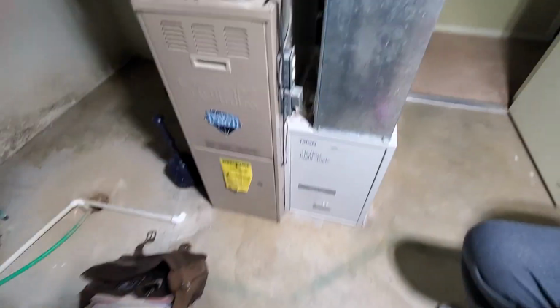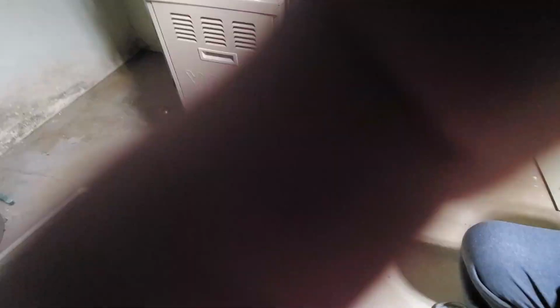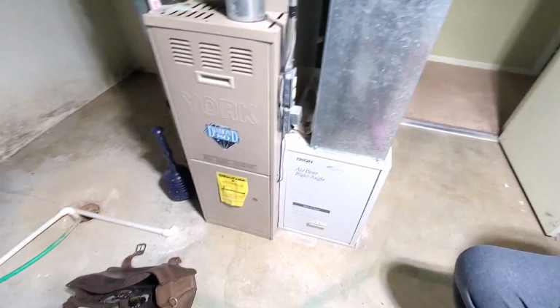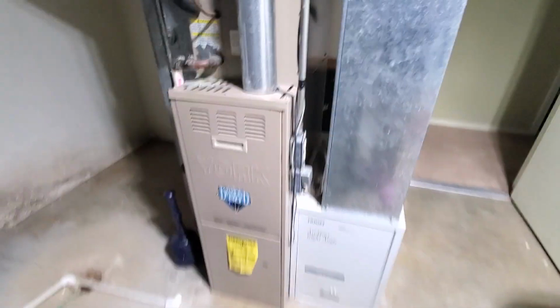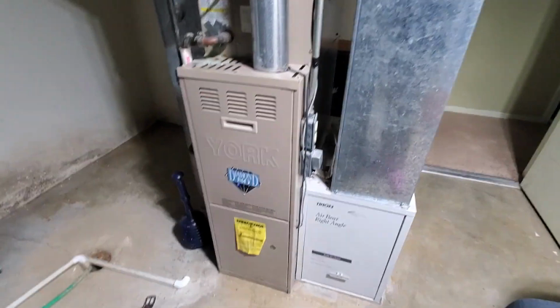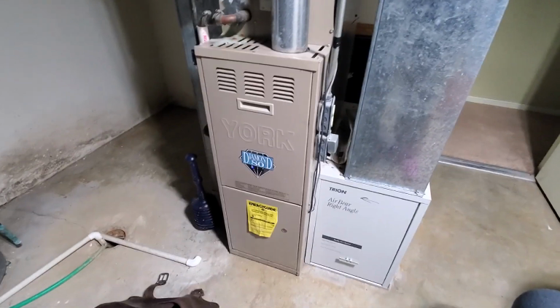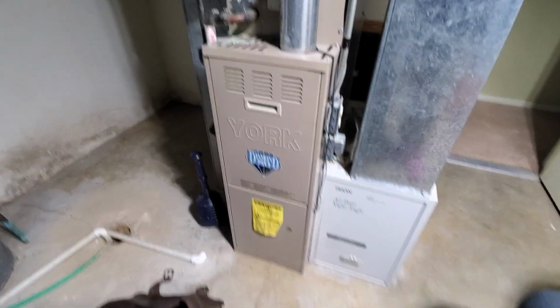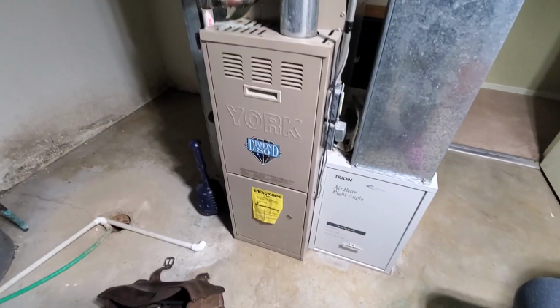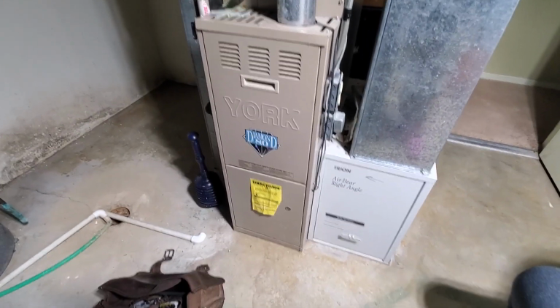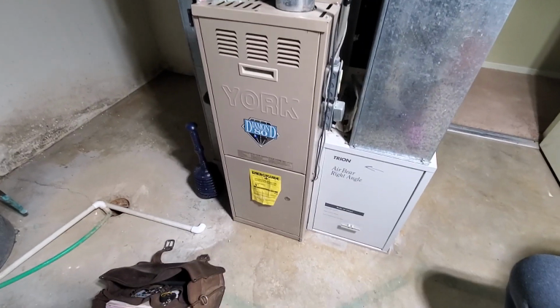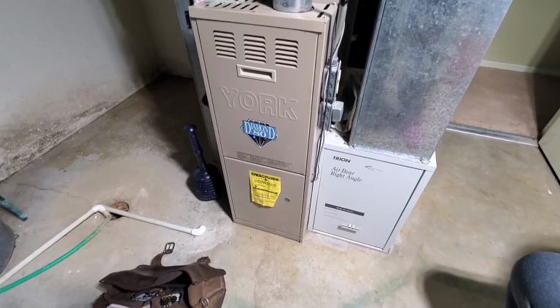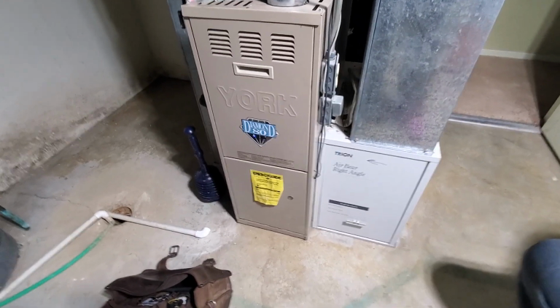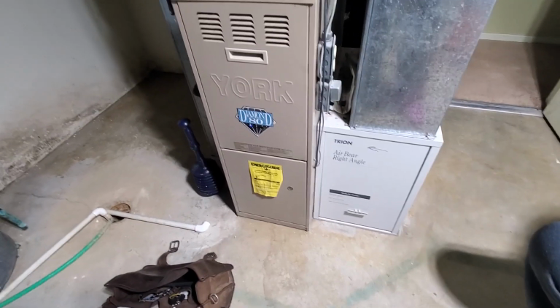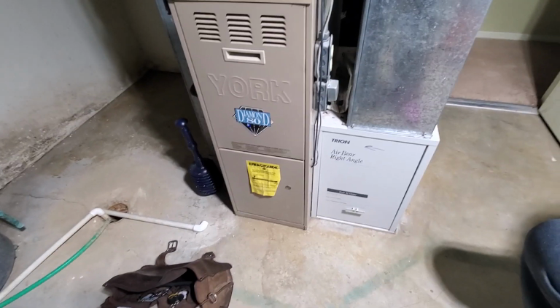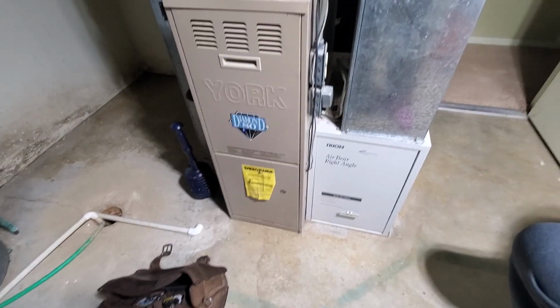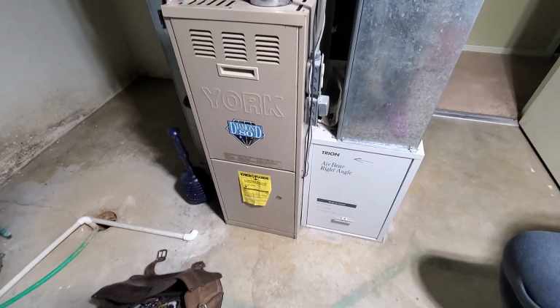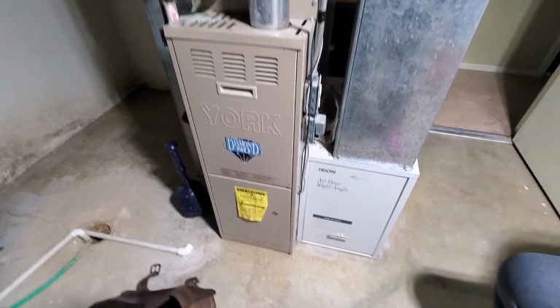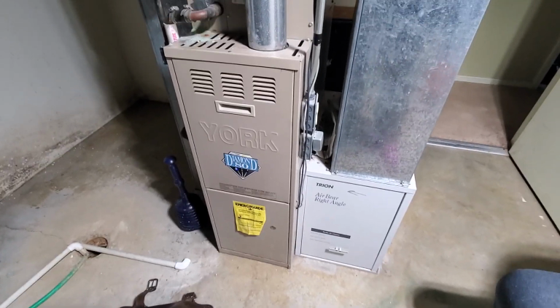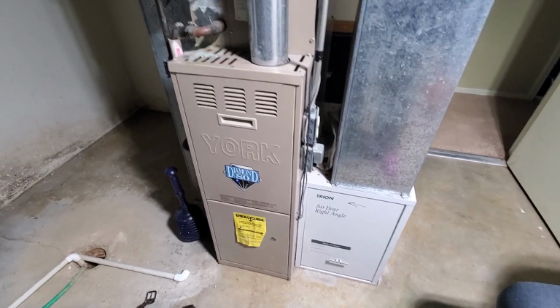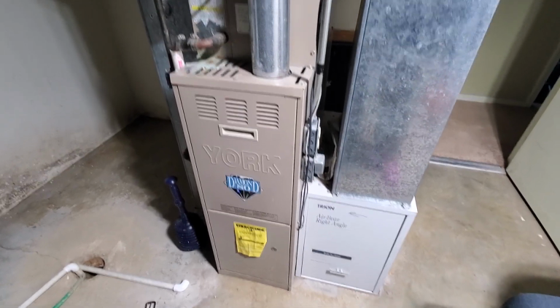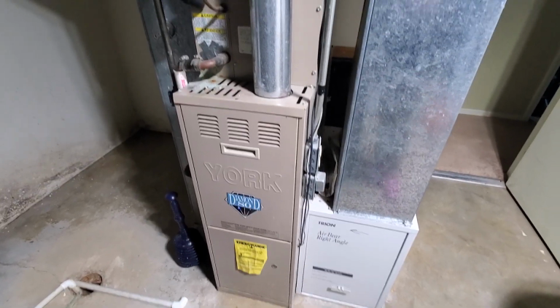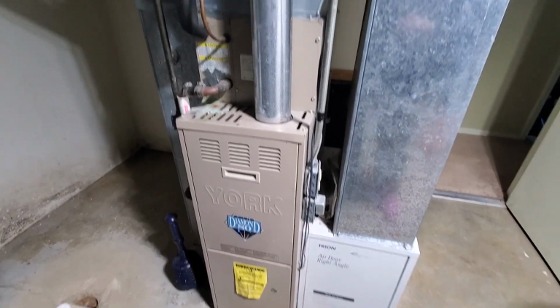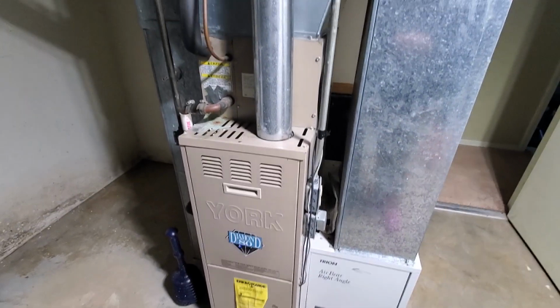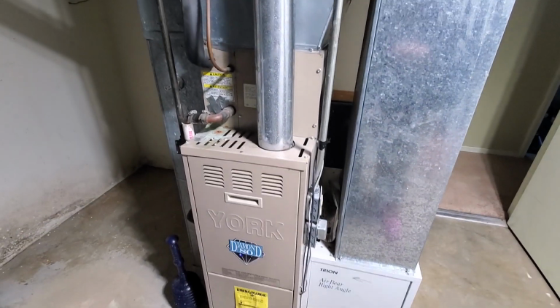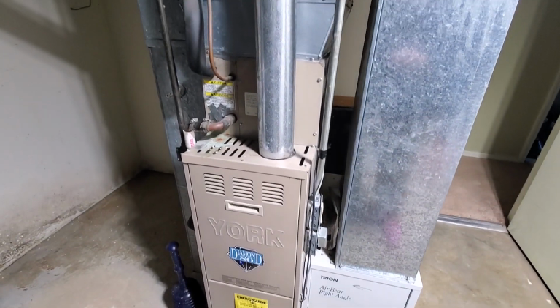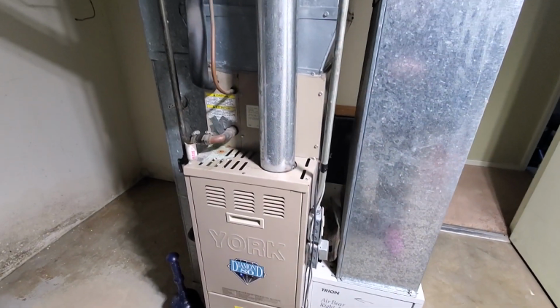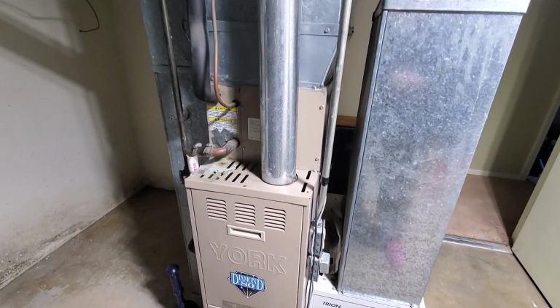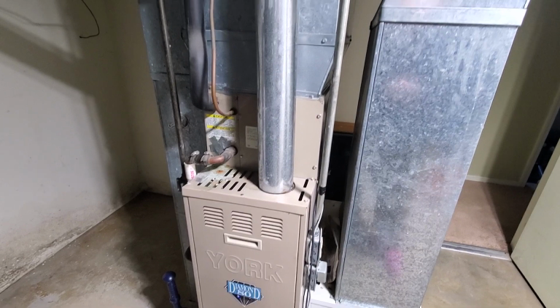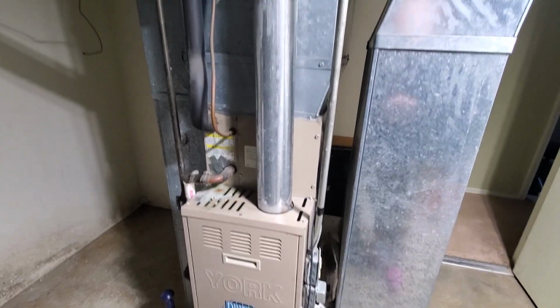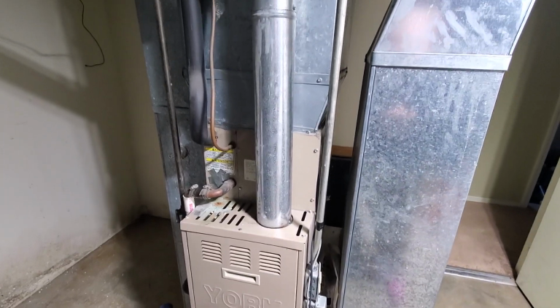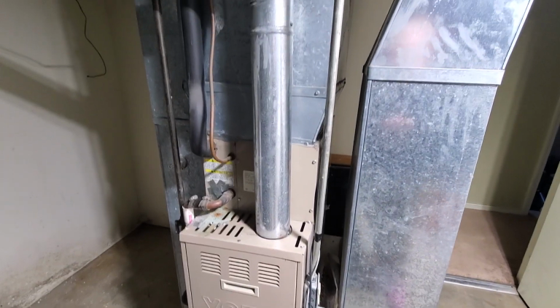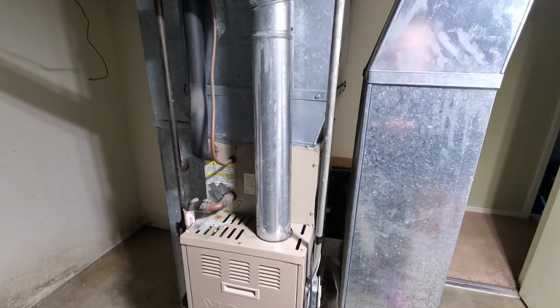All right, I am in Oswego. We have a 70,000 BTU single stage 80.